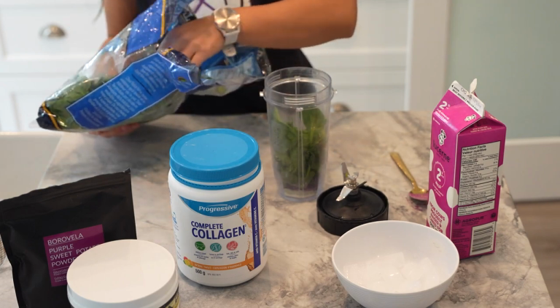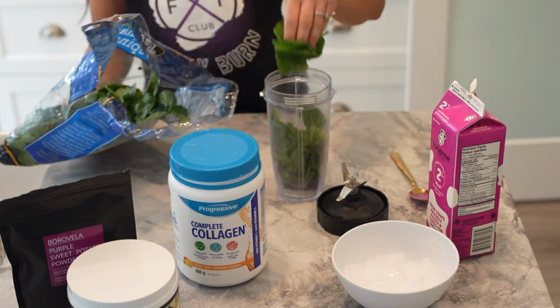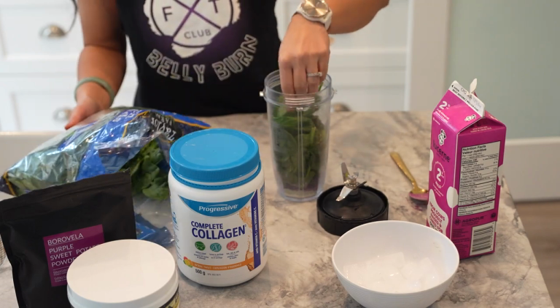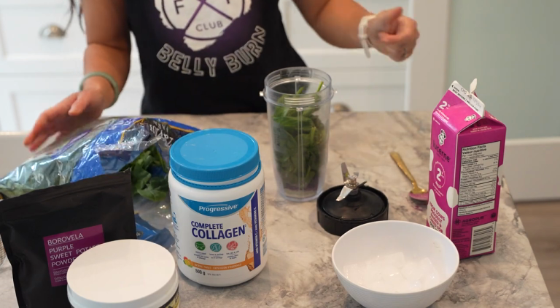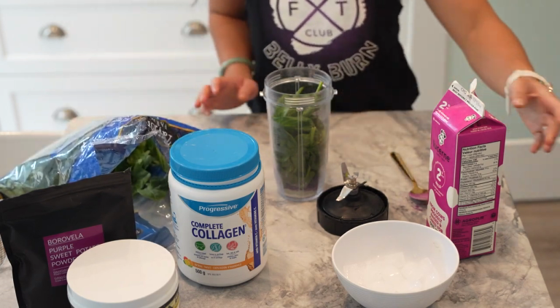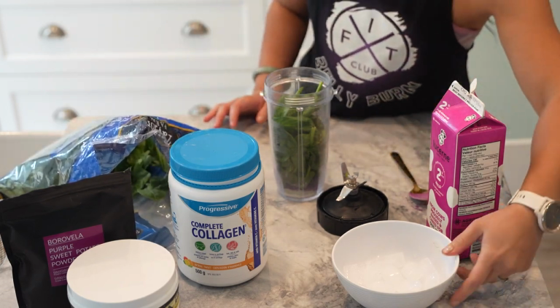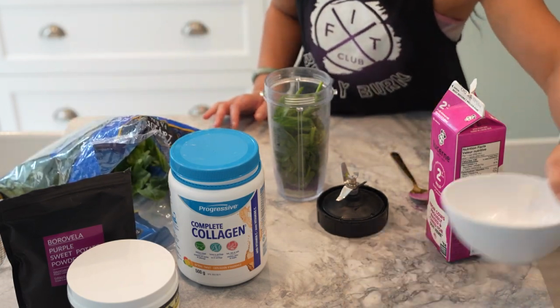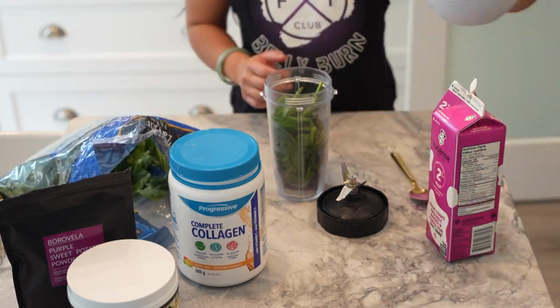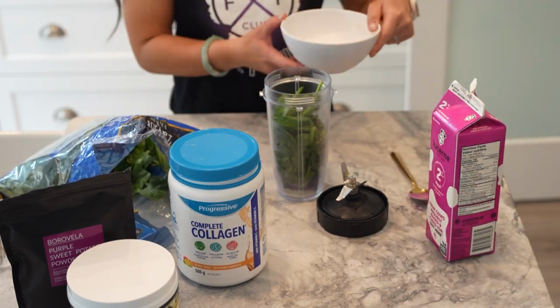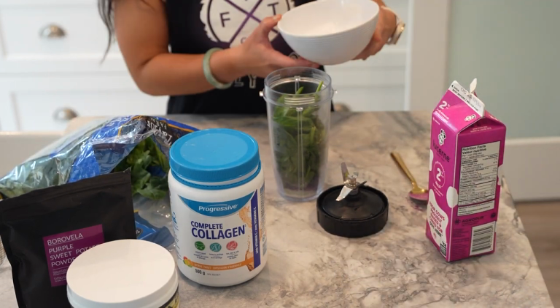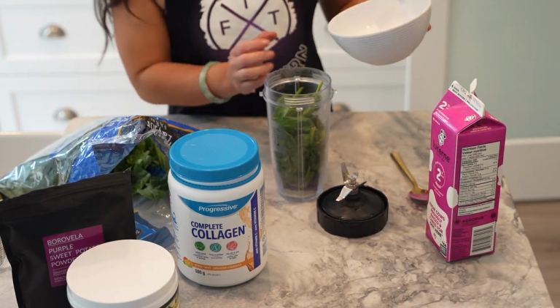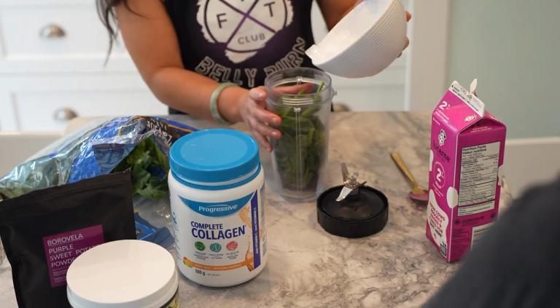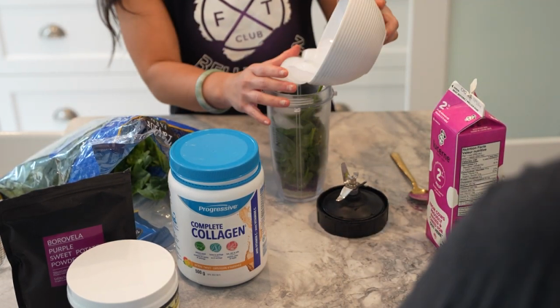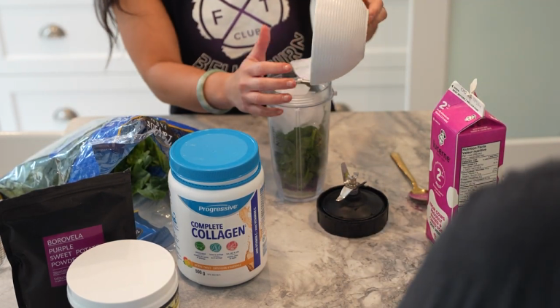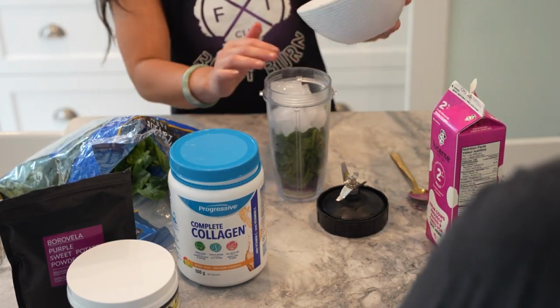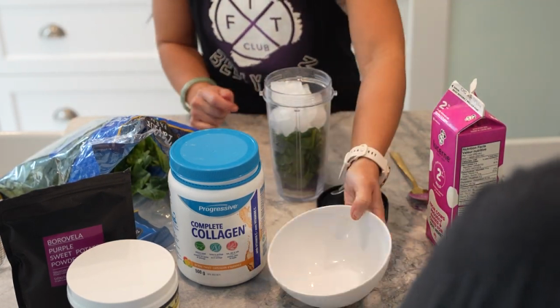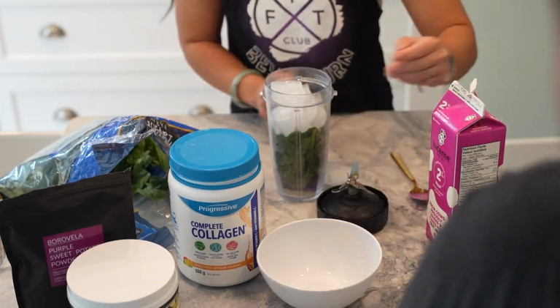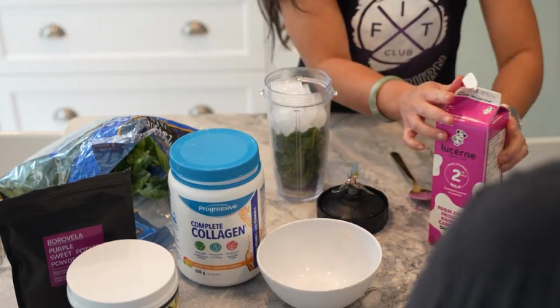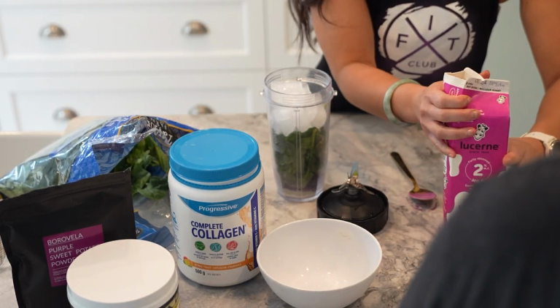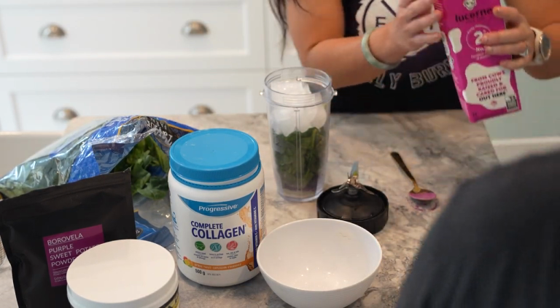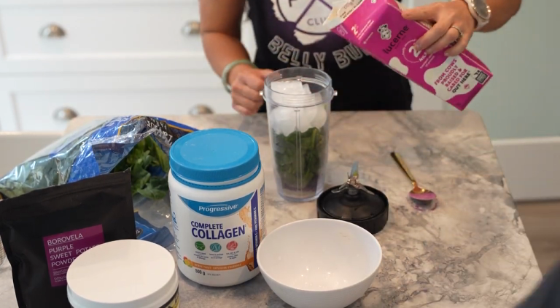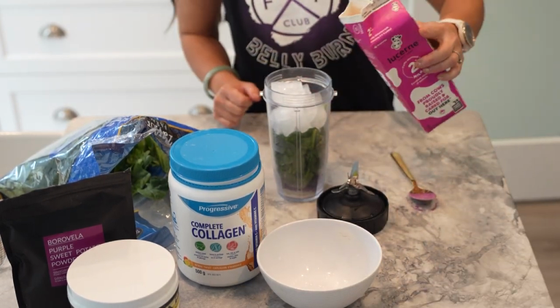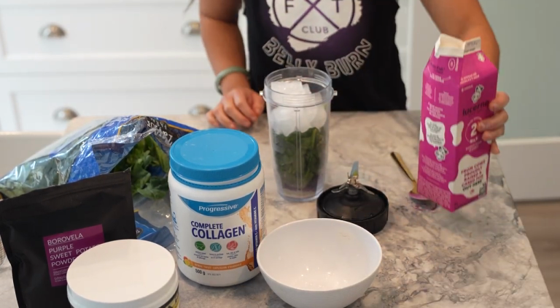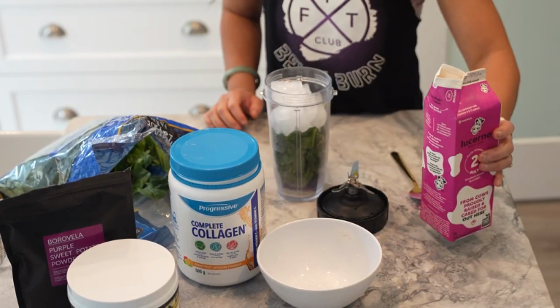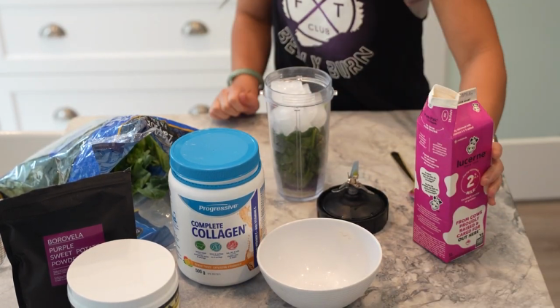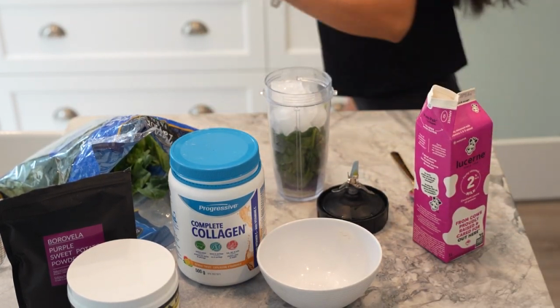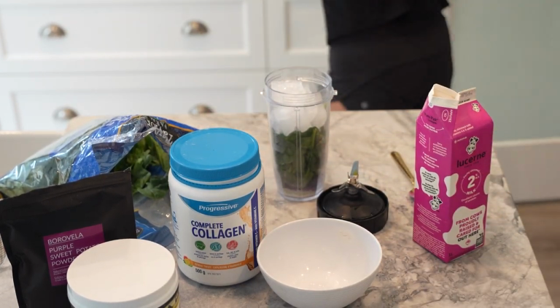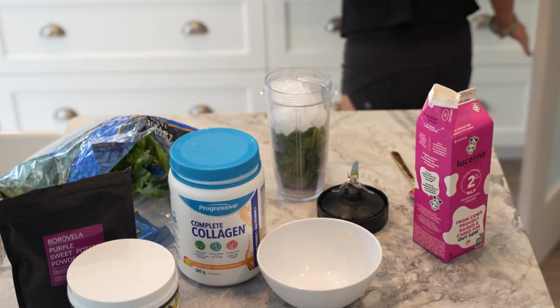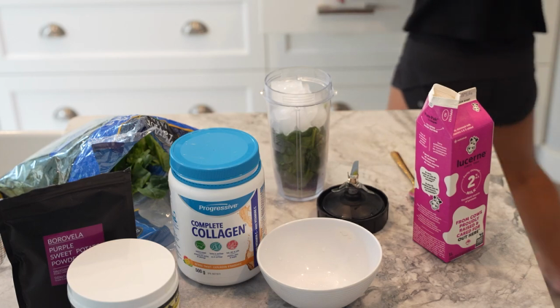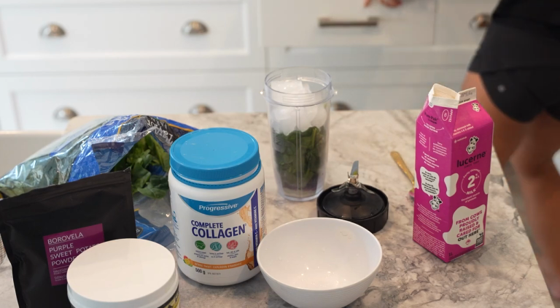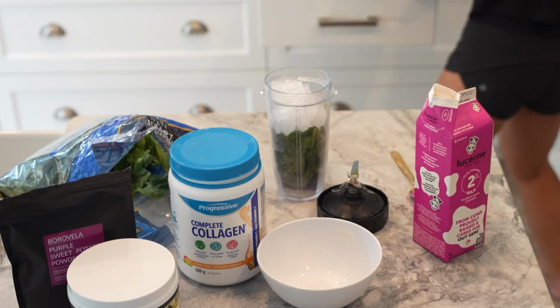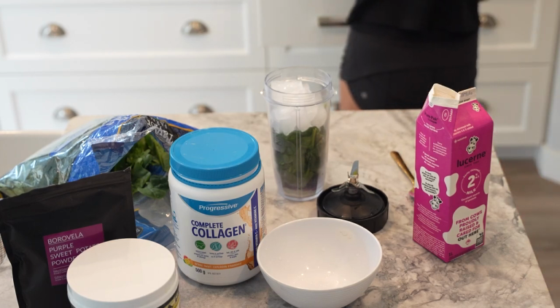Next, add the milk. Pour in half a cup of 2% milk. This will give your shake a creamy texture.